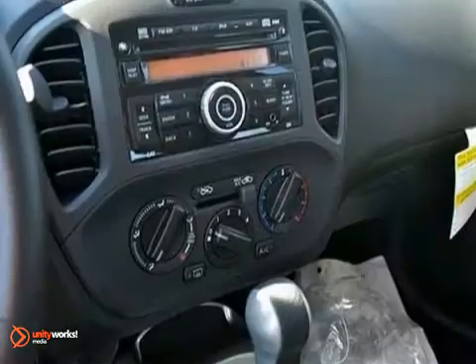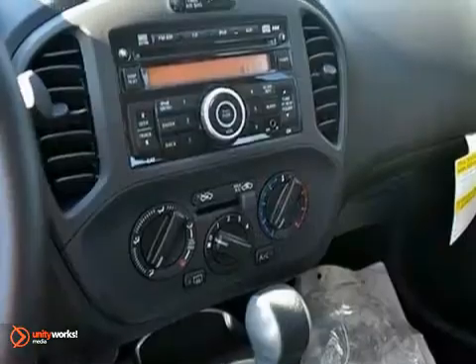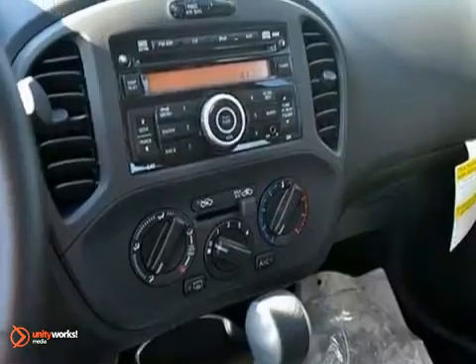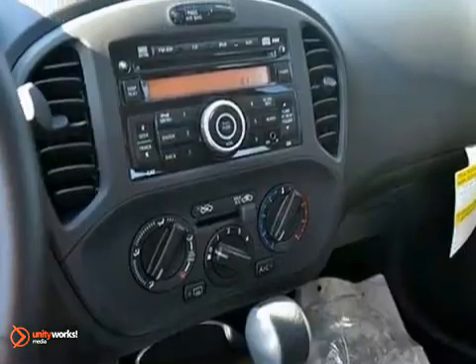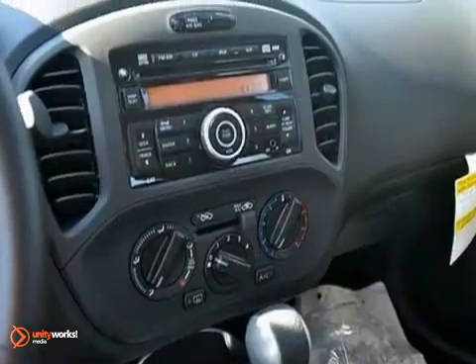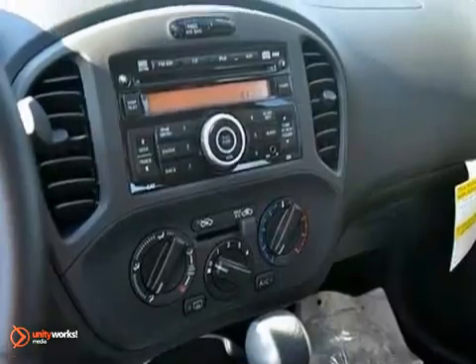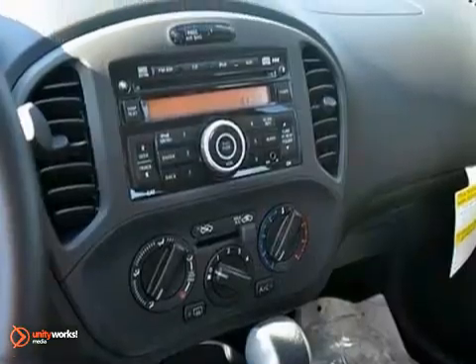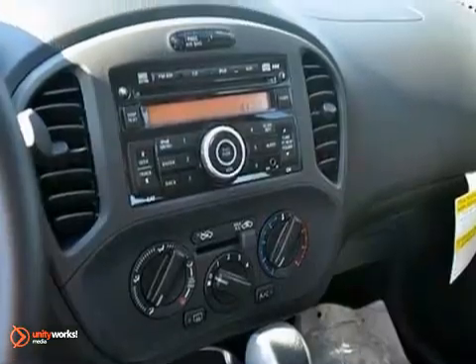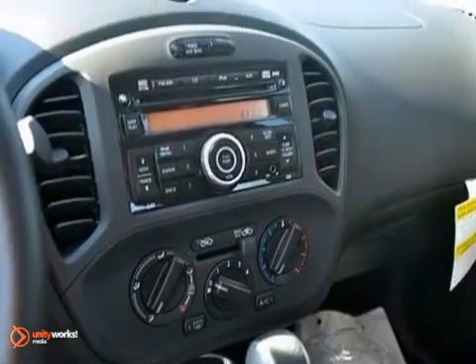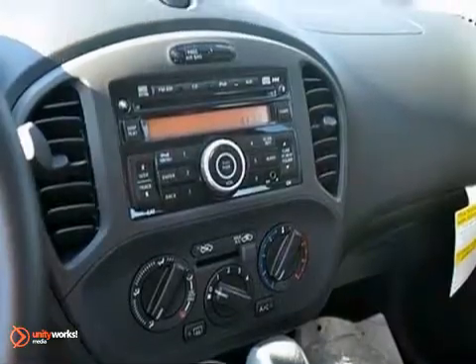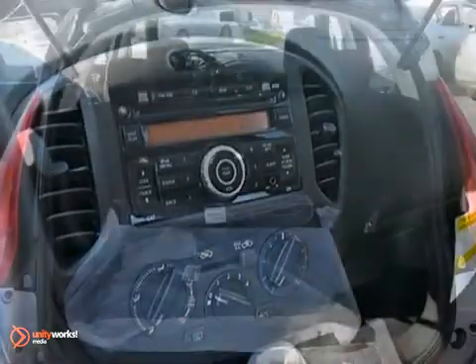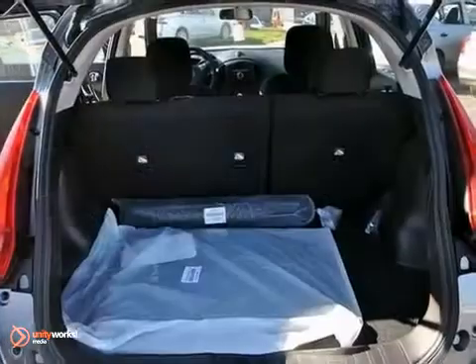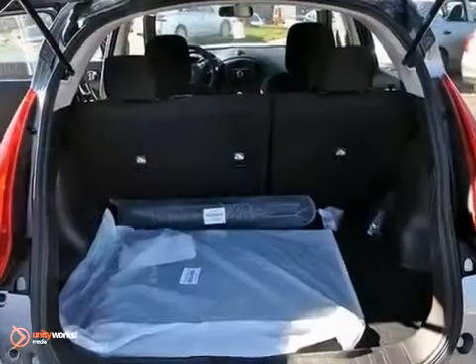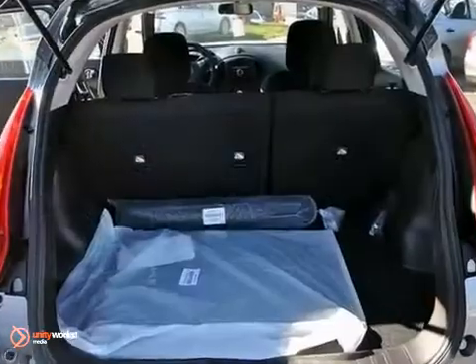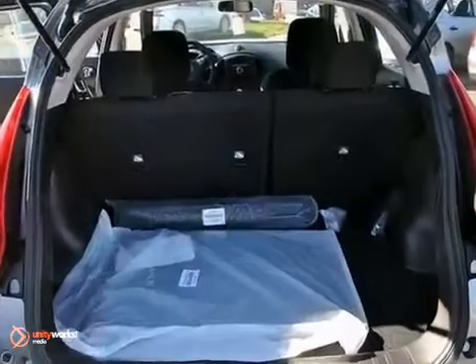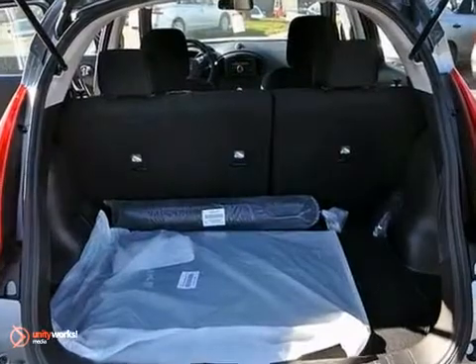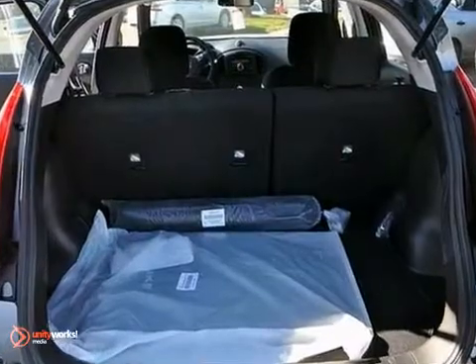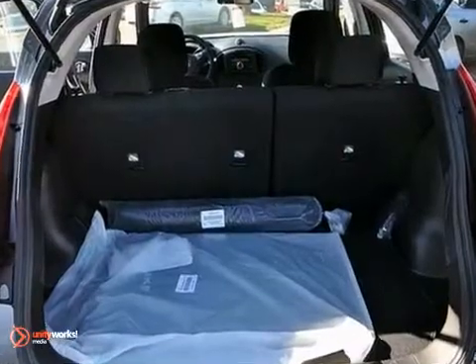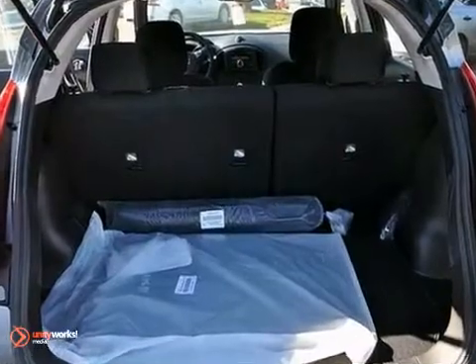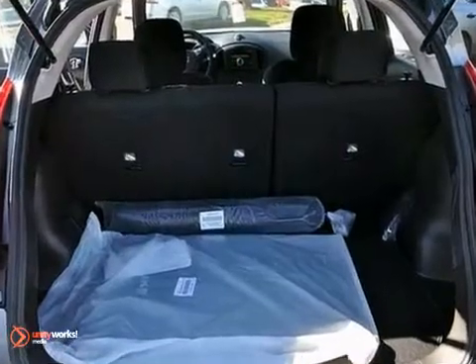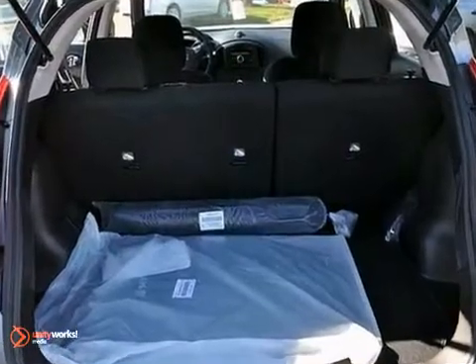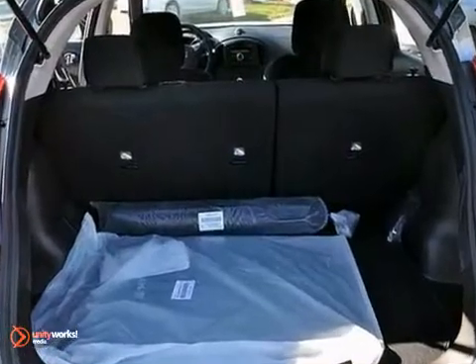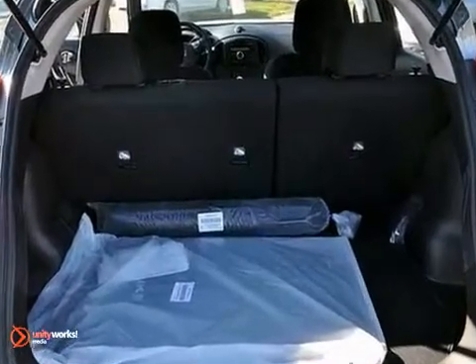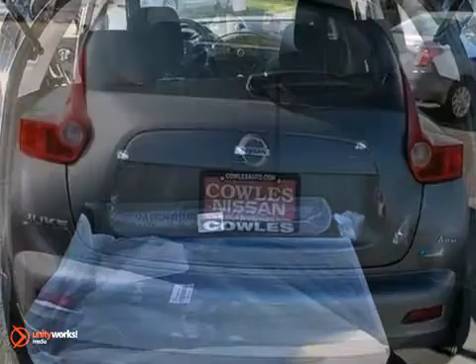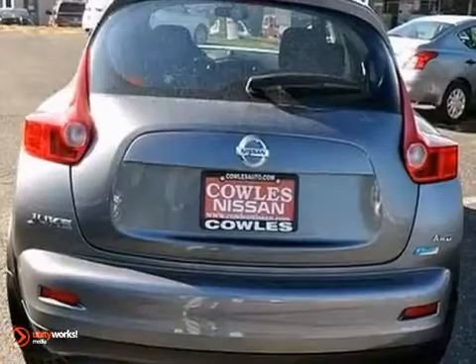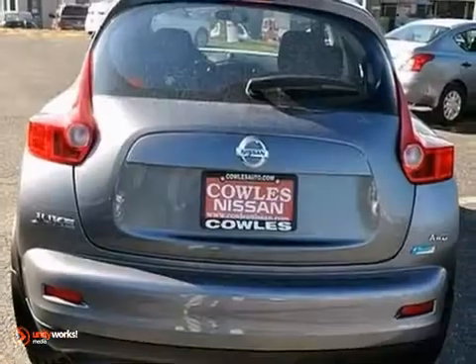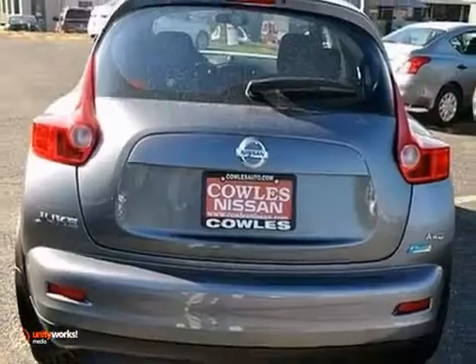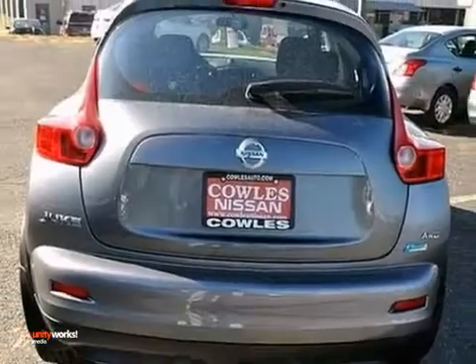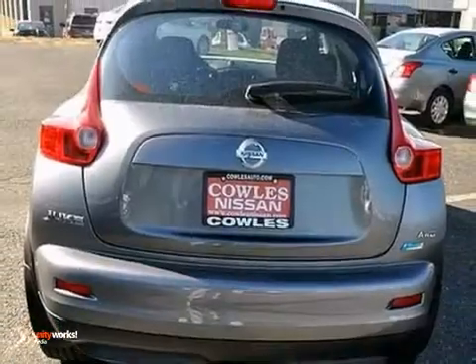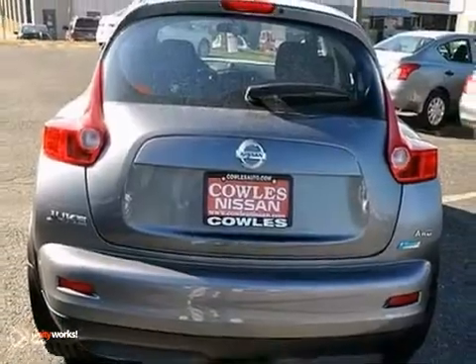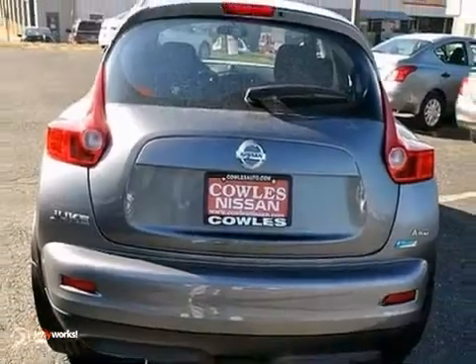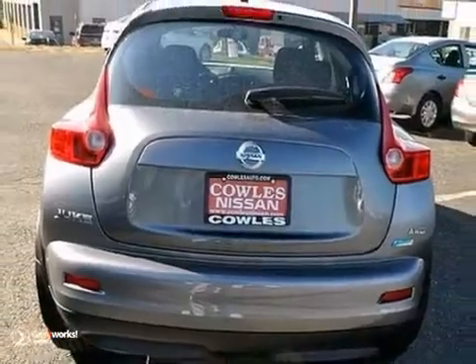With its unique styling and spacious interior, this Juke is certain to fit your needs. Come in and test drive it today.